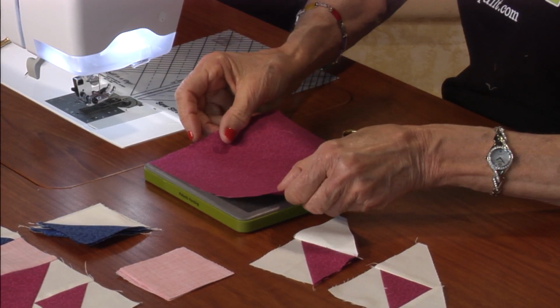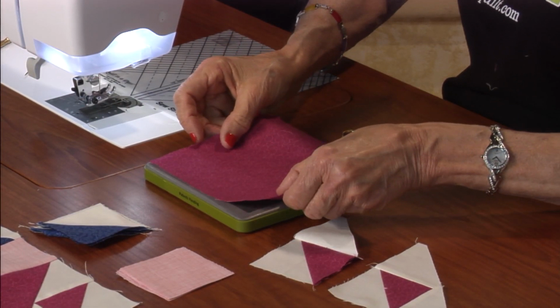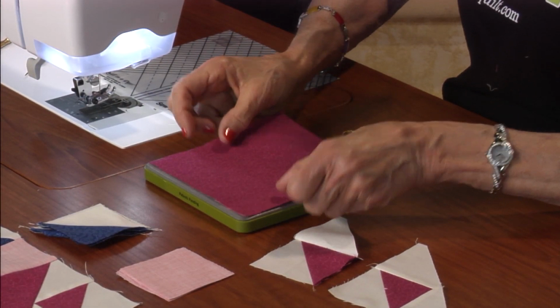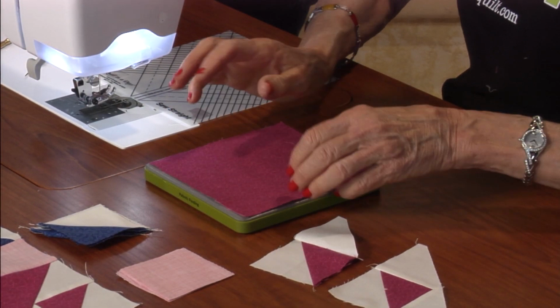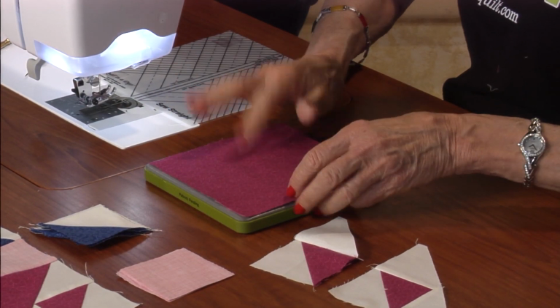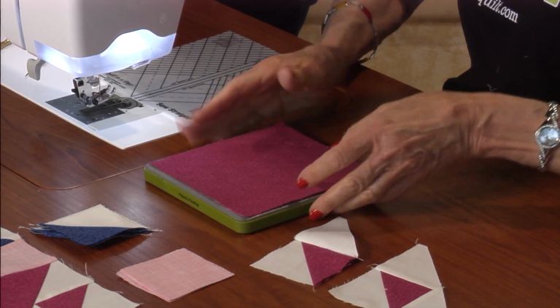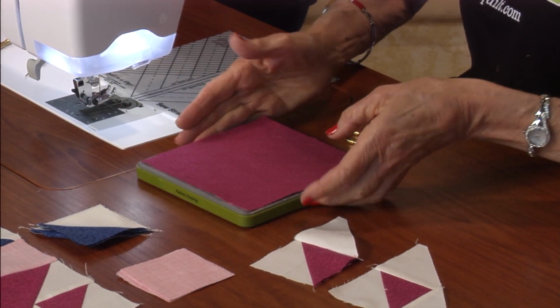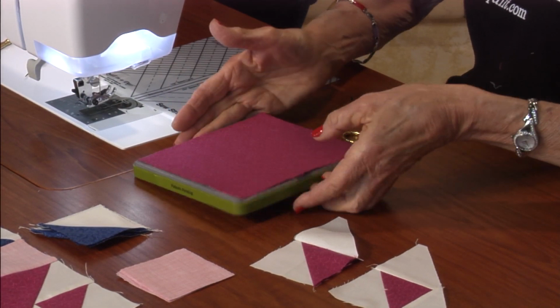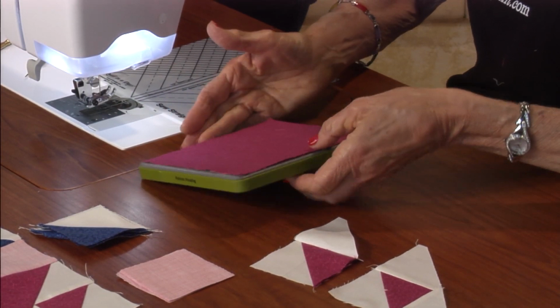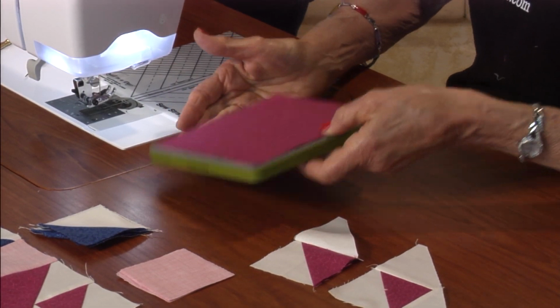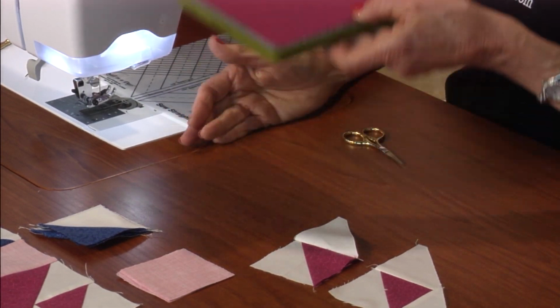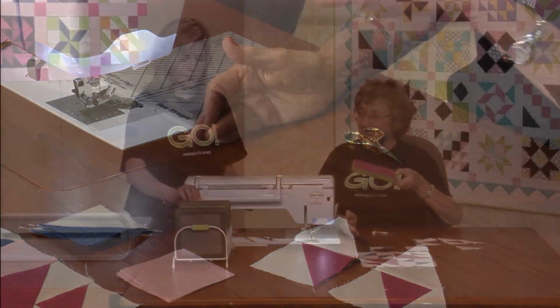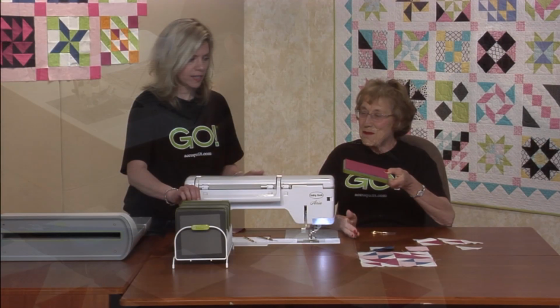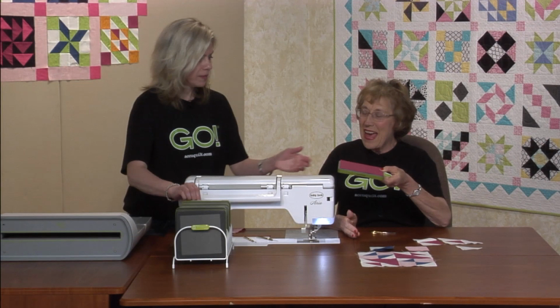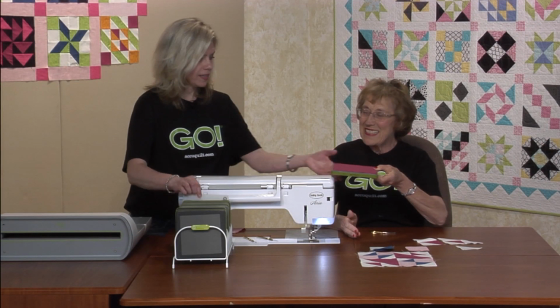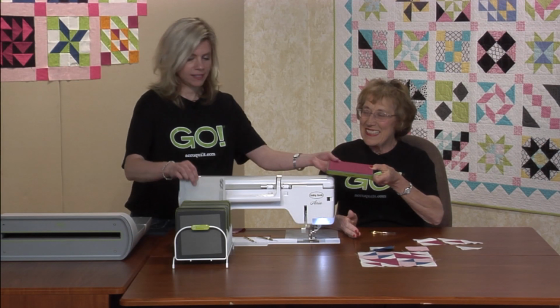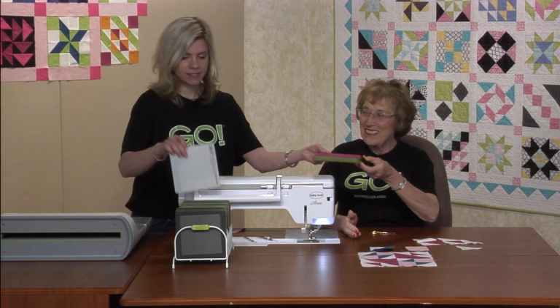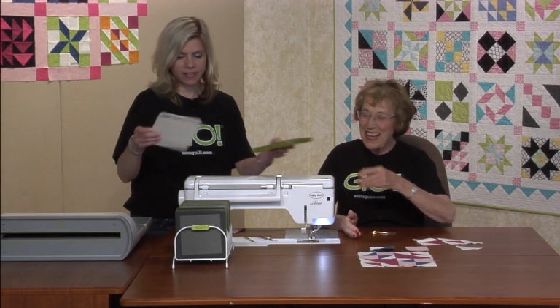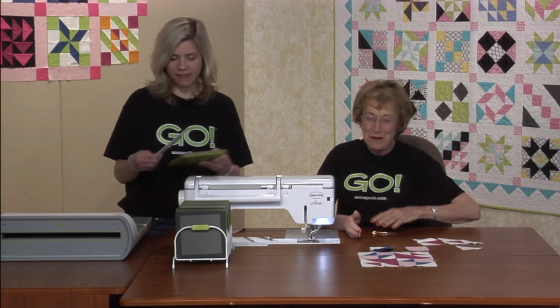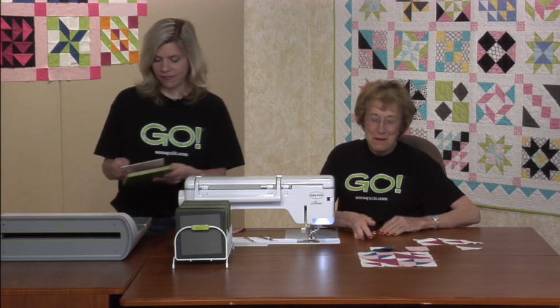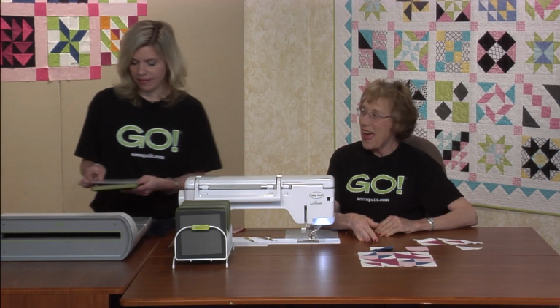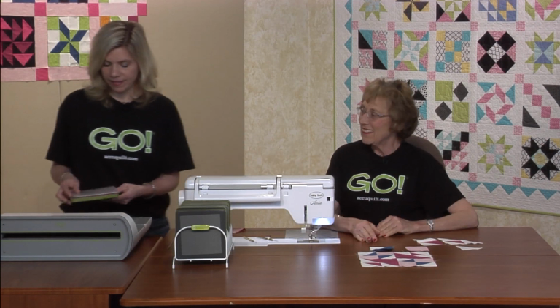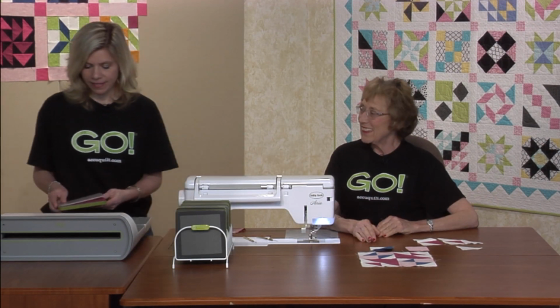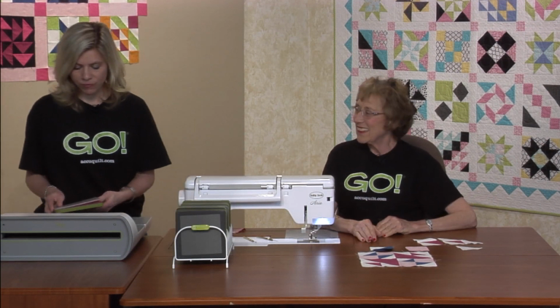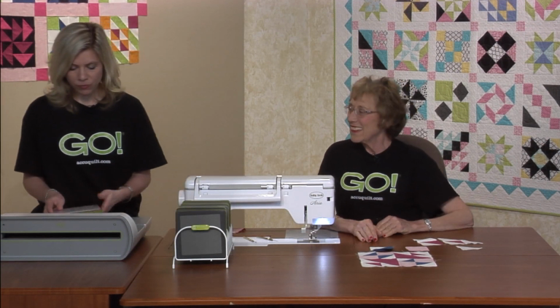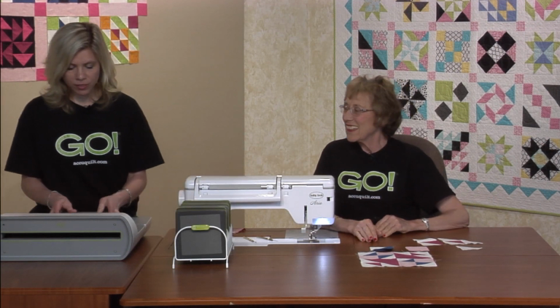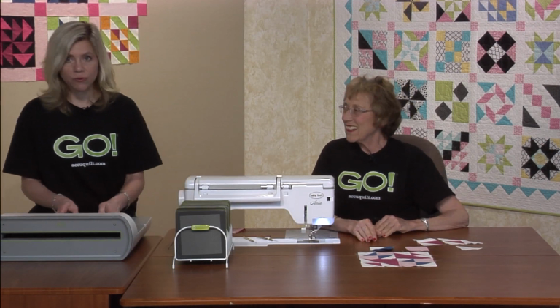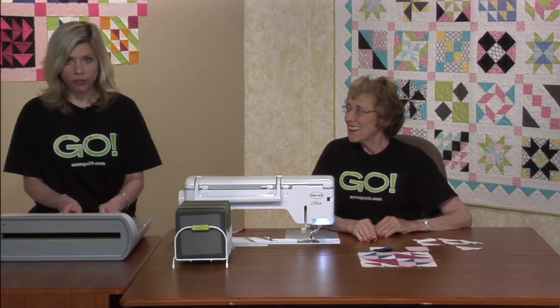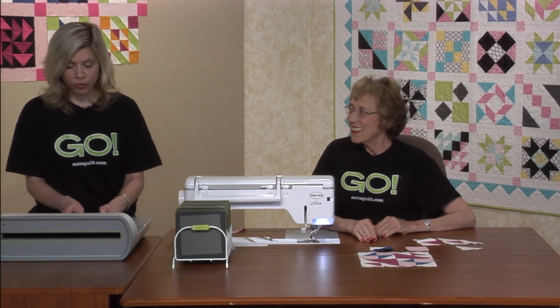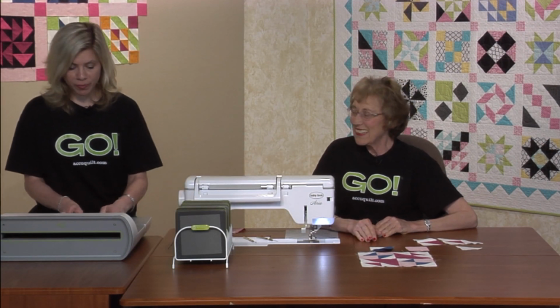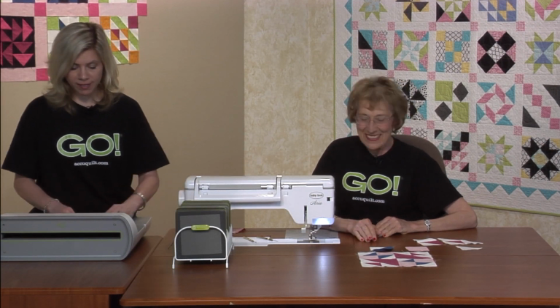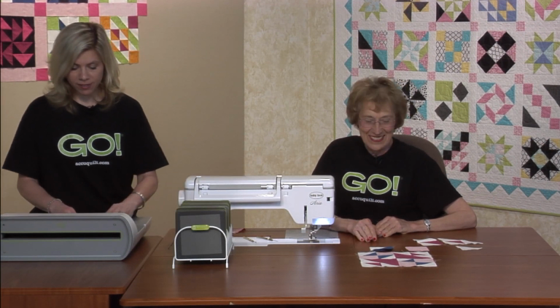Just get it centered on there. We've got the mat — put the mat on — and we'll run it through our Go Big cutter.